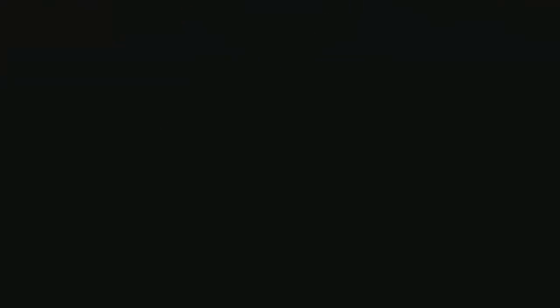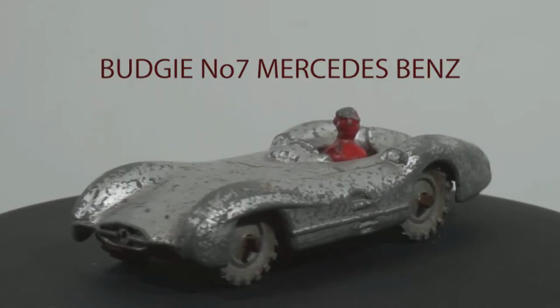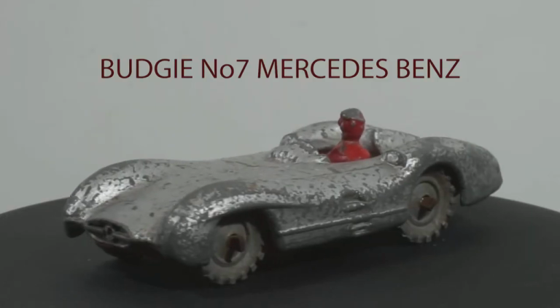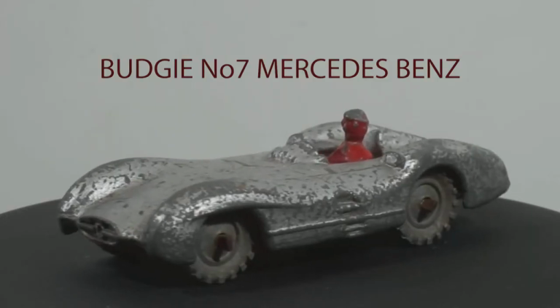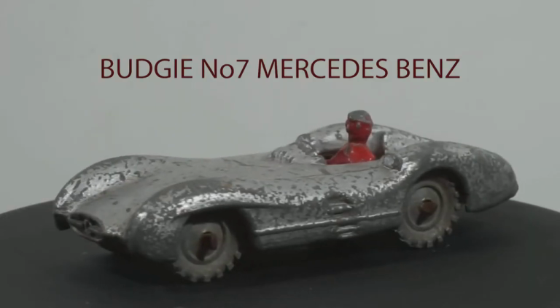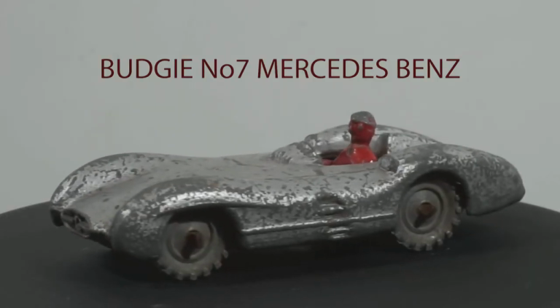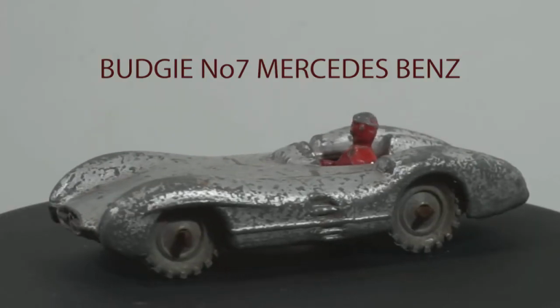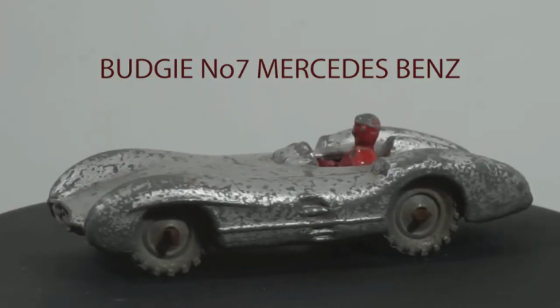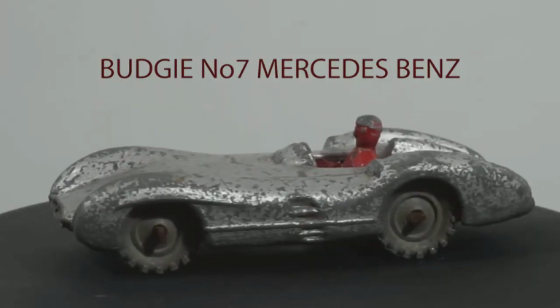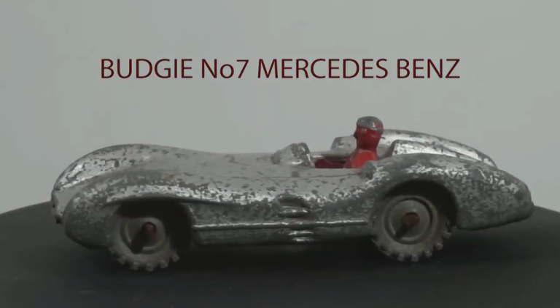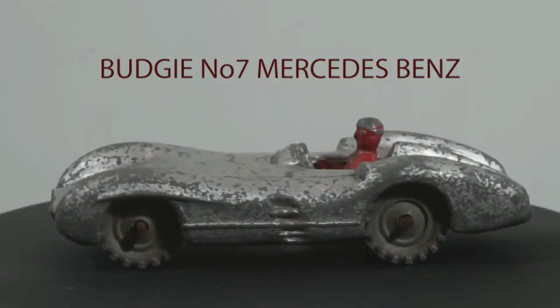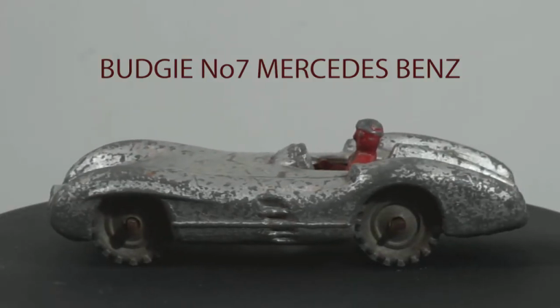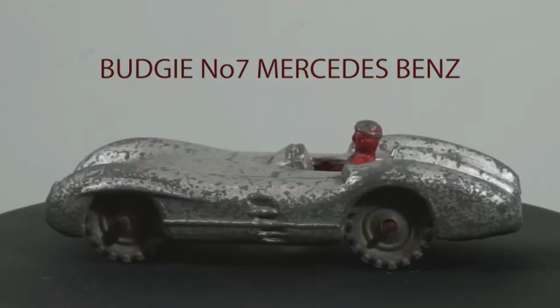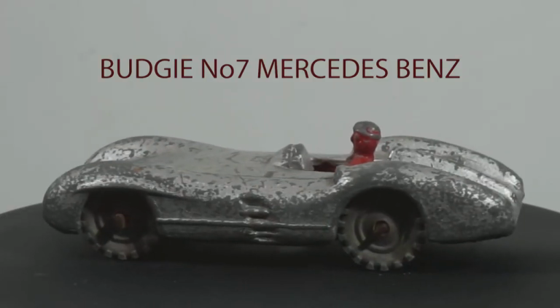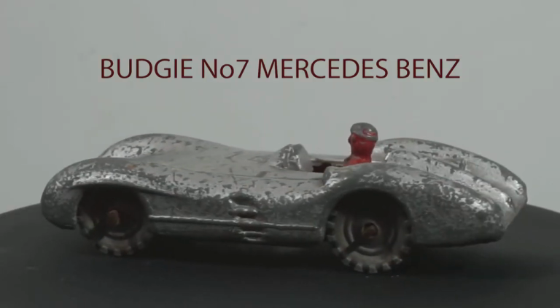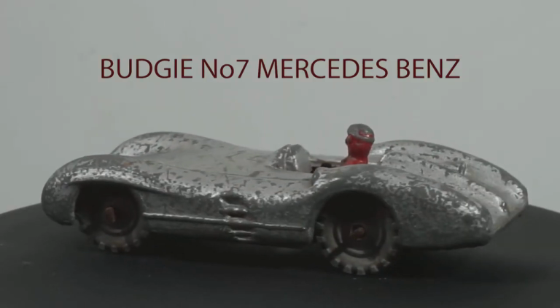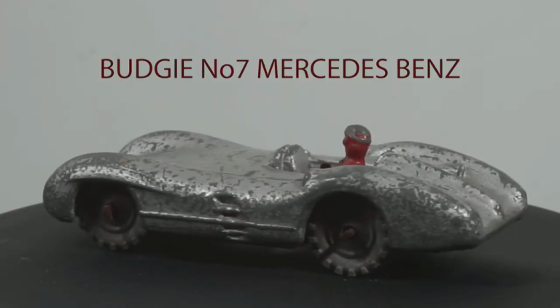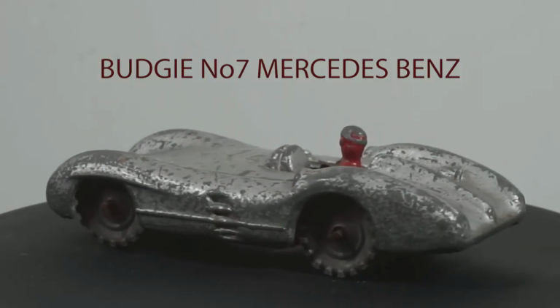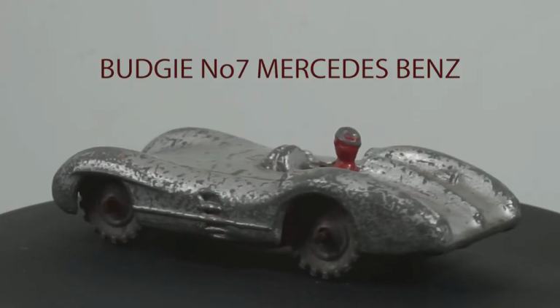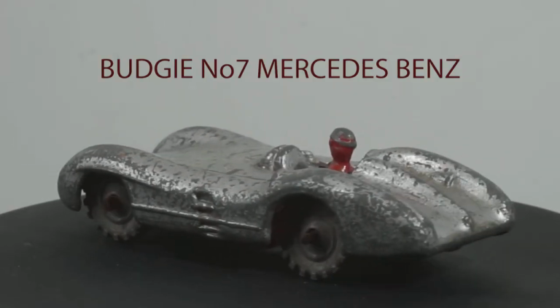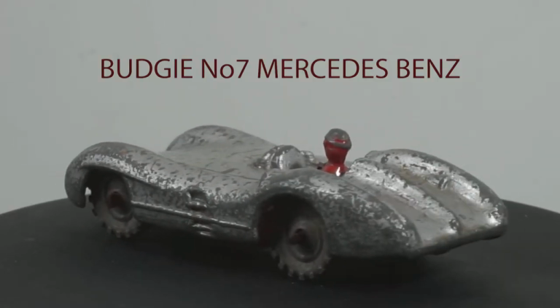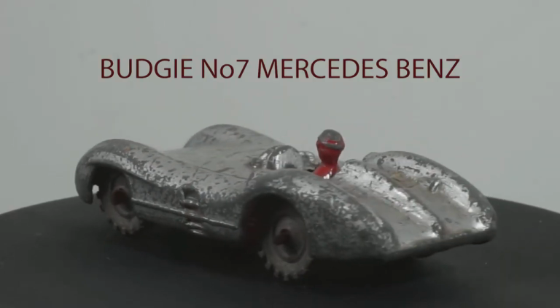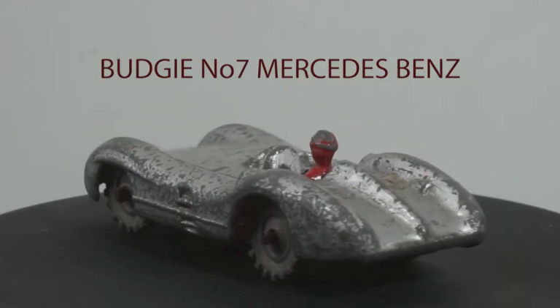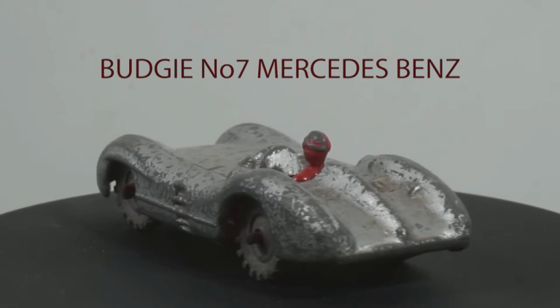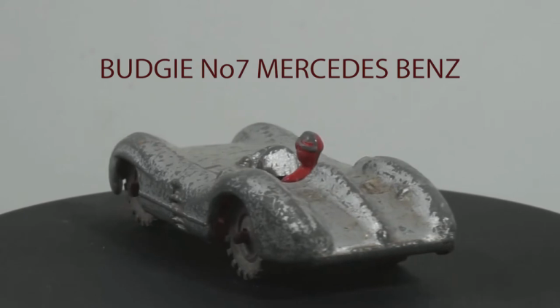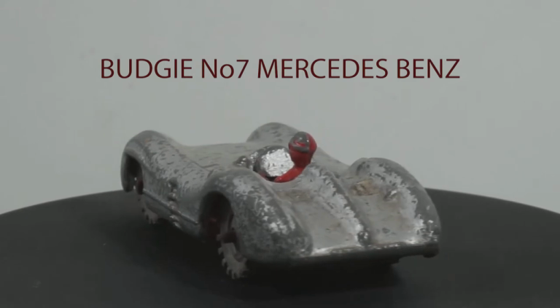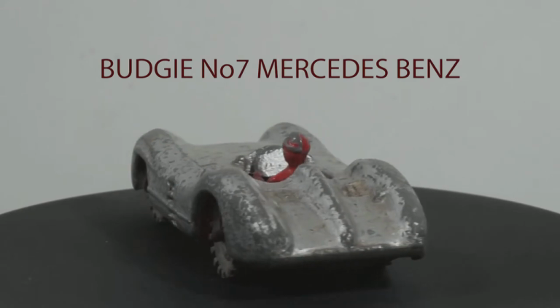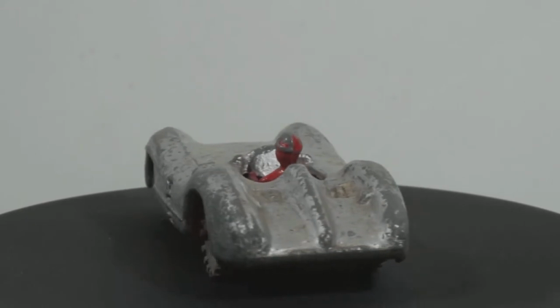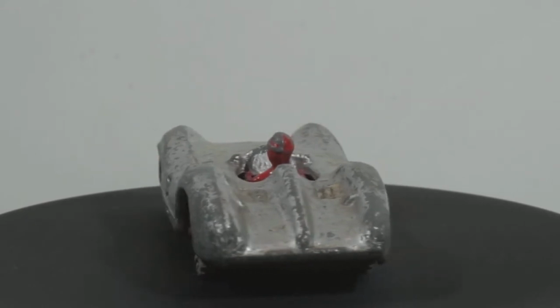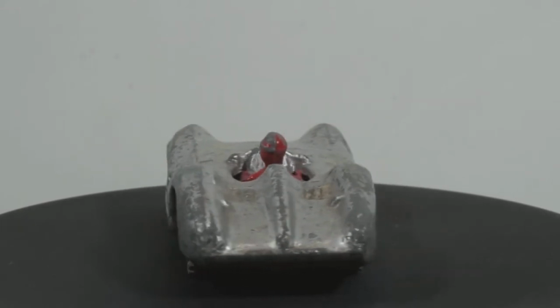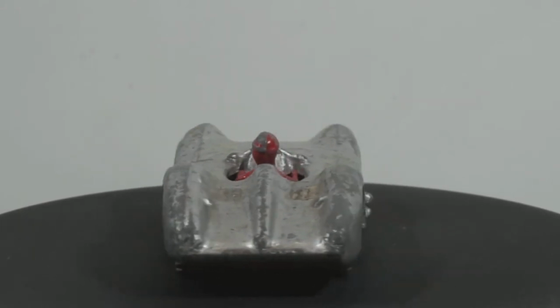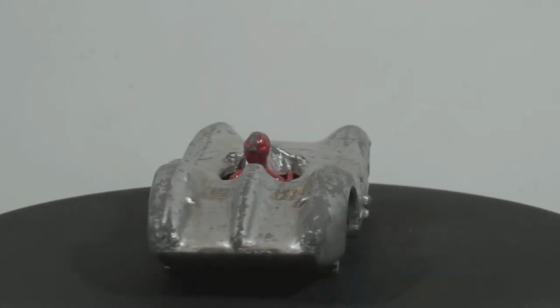Hi folks, welcome back to Tony's Diecast Restos. Today I'm doing the Budgie number 7, Mercedes-Benz.